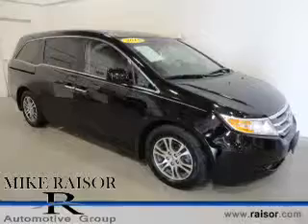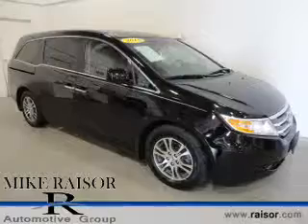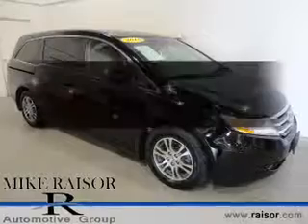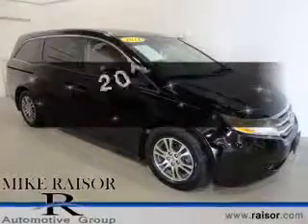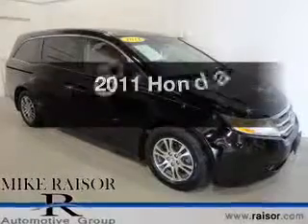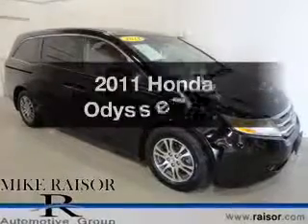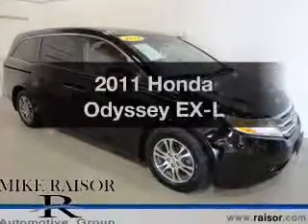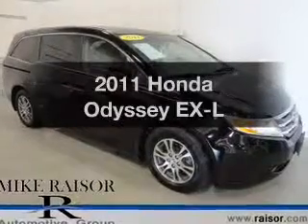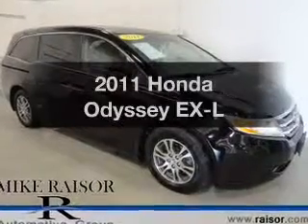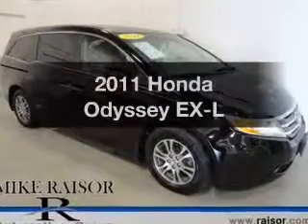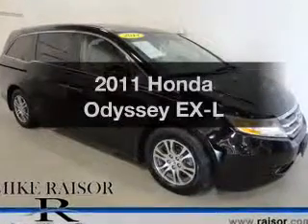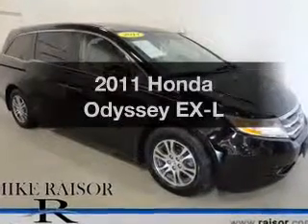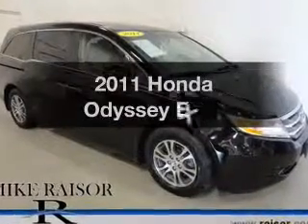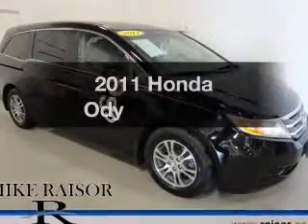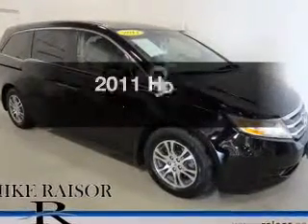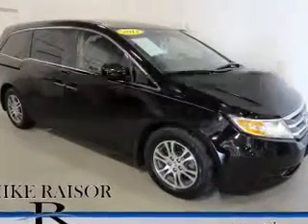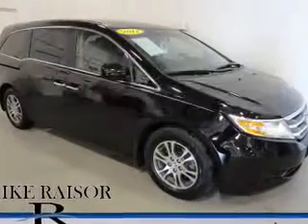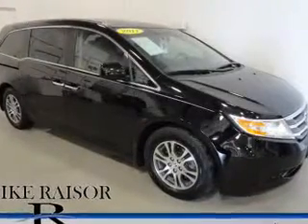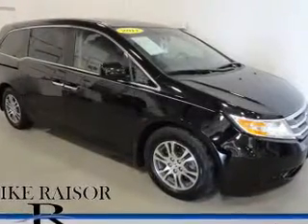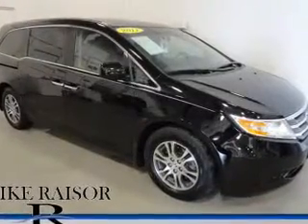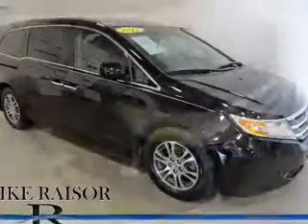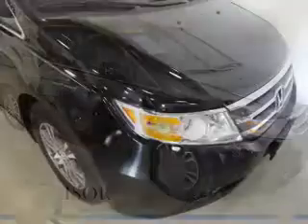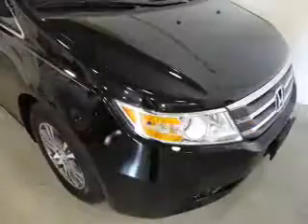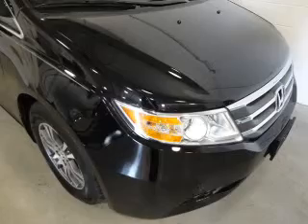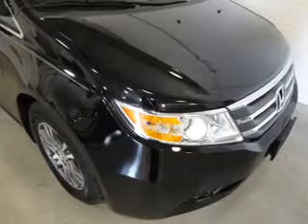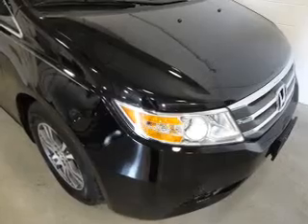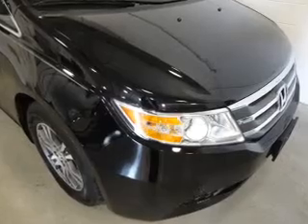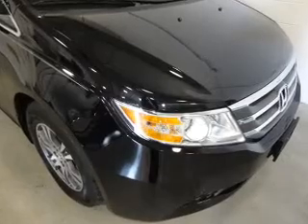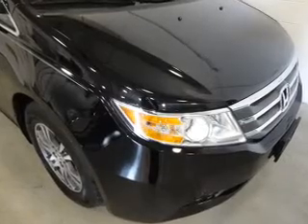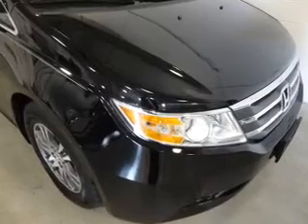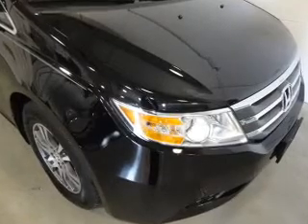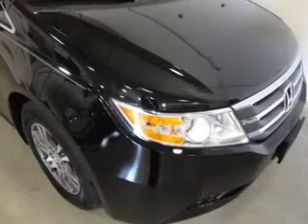Get noticed in this 2011 Honda Odyssey. Everything you need under one roof with this great vehicle.